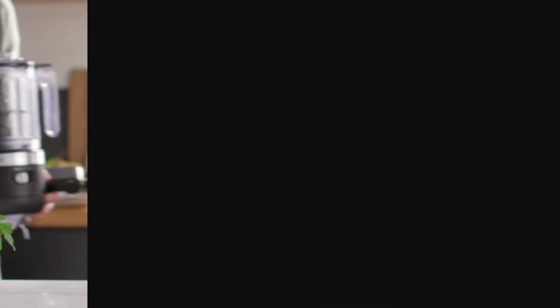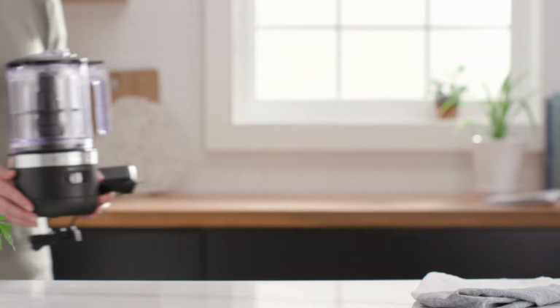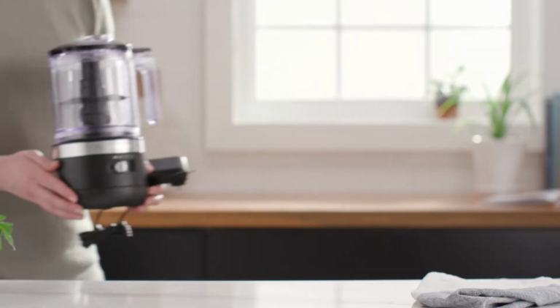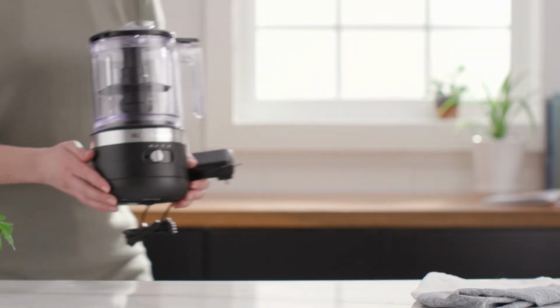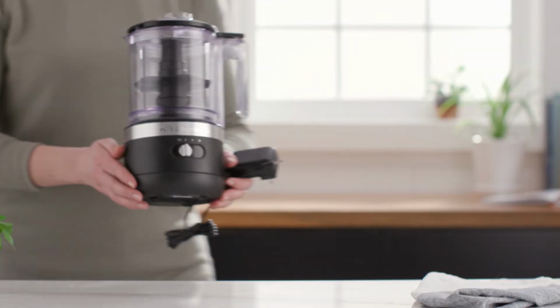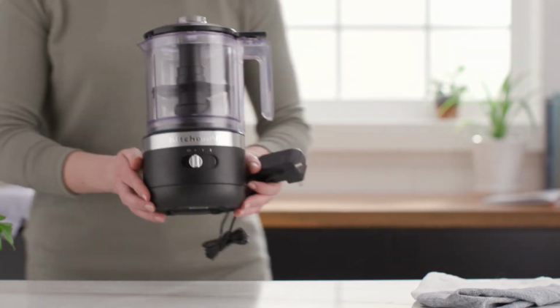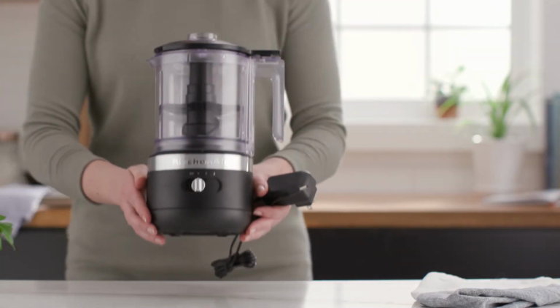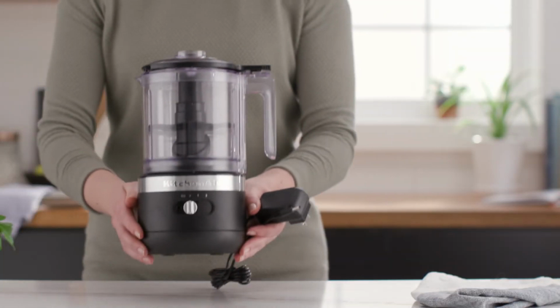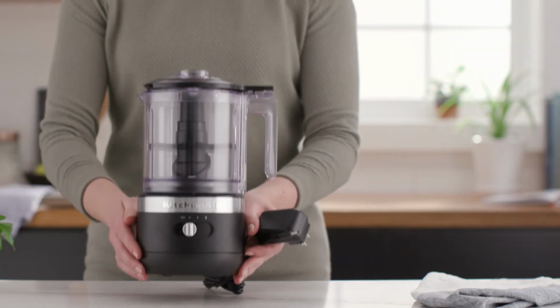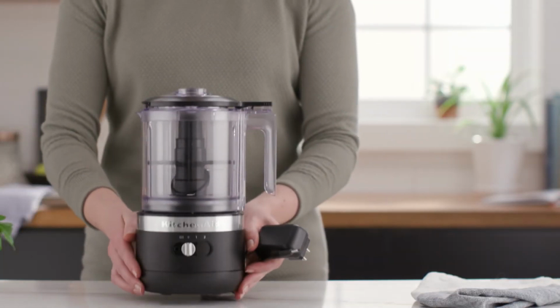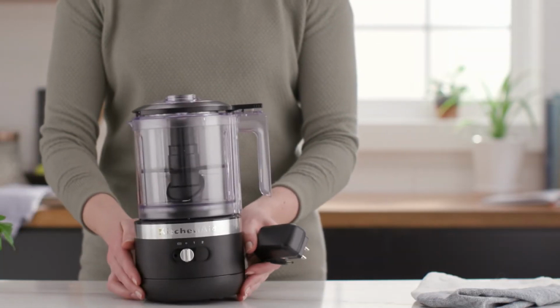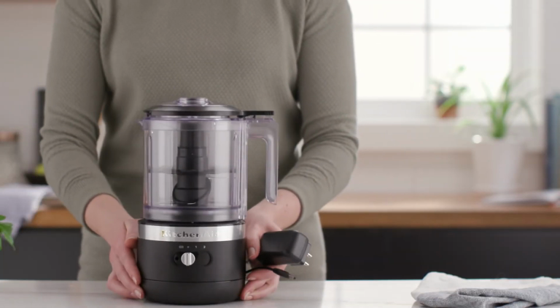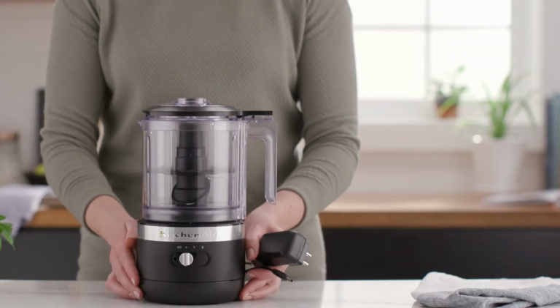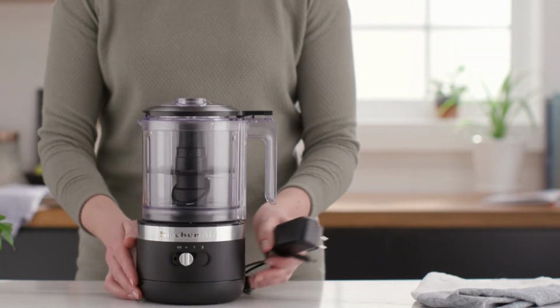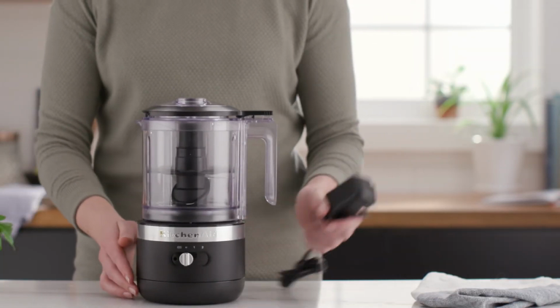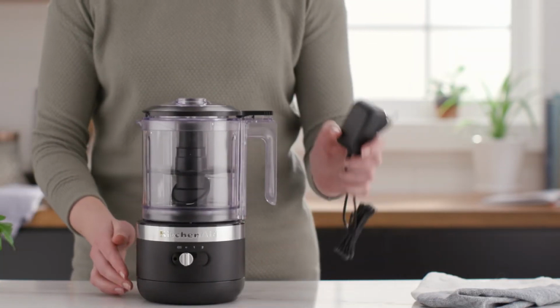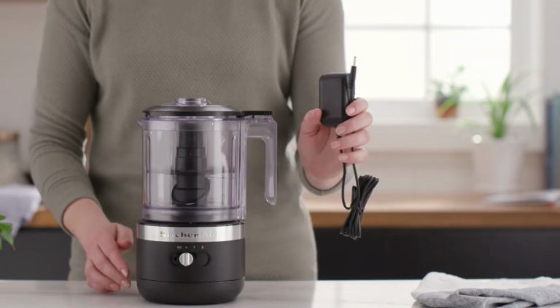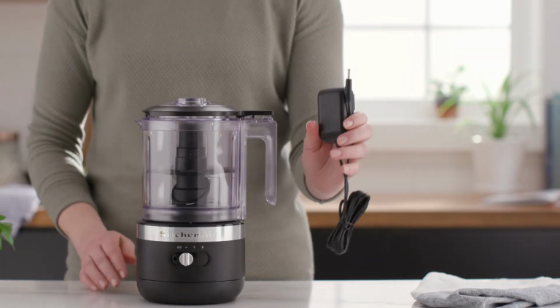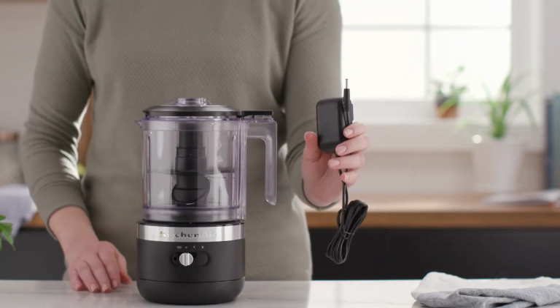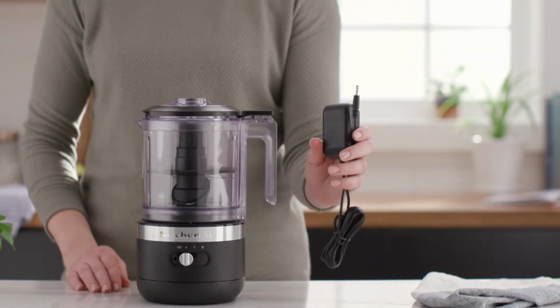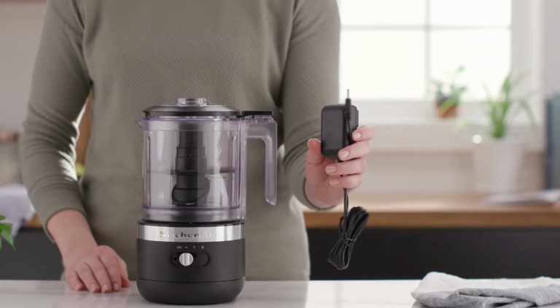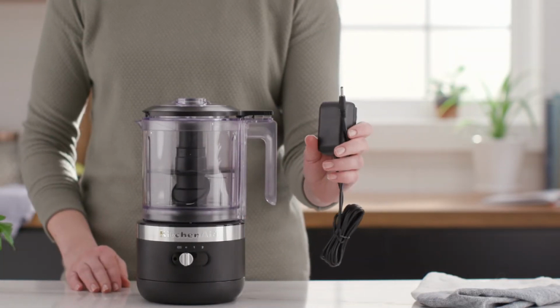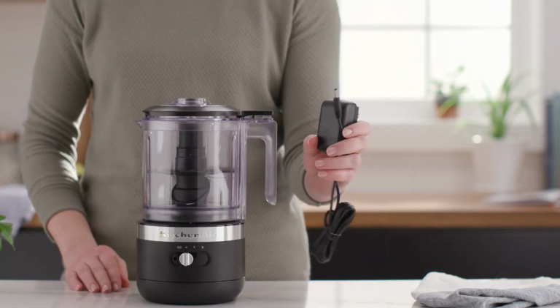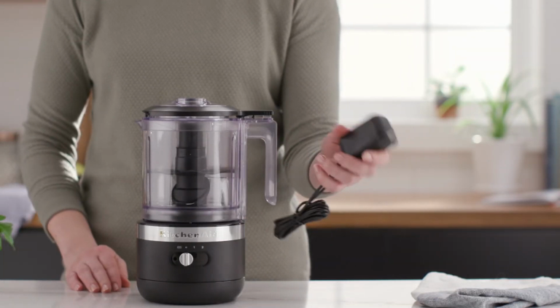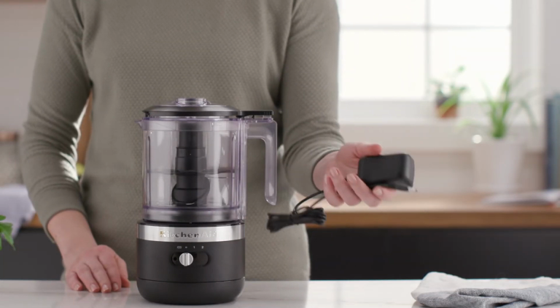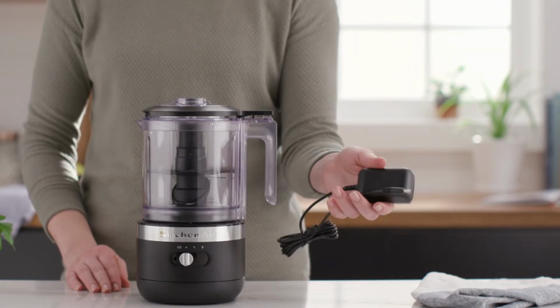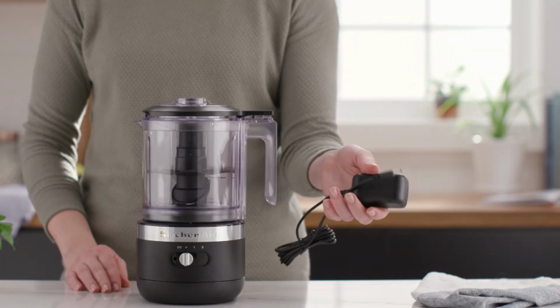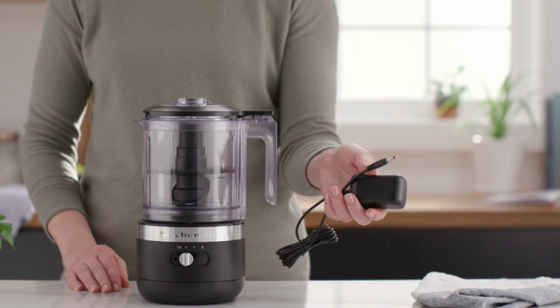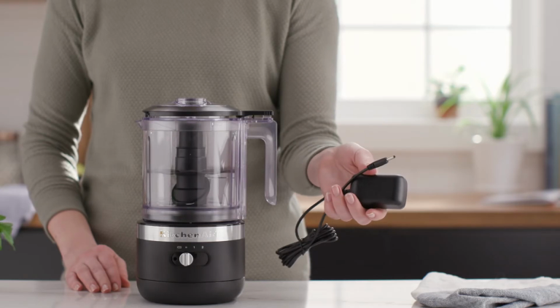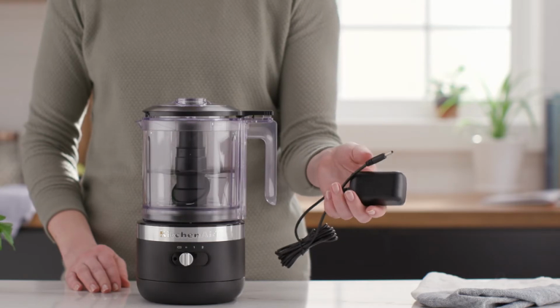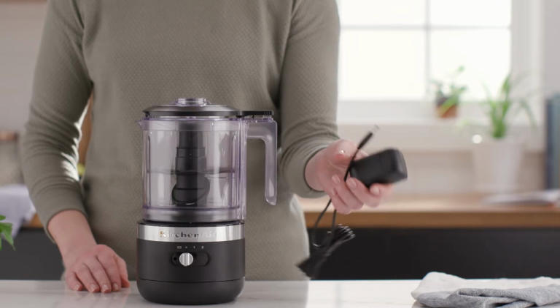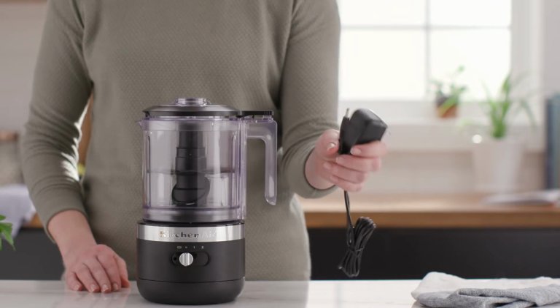Also available is the cordless five cup food chopper, offering all the power you expect without the cord.